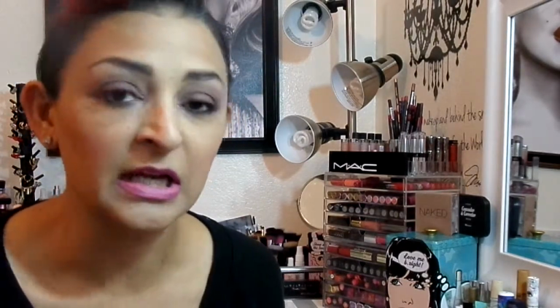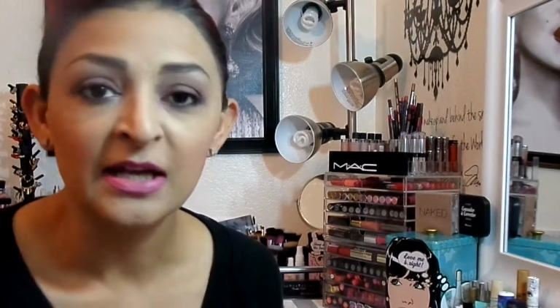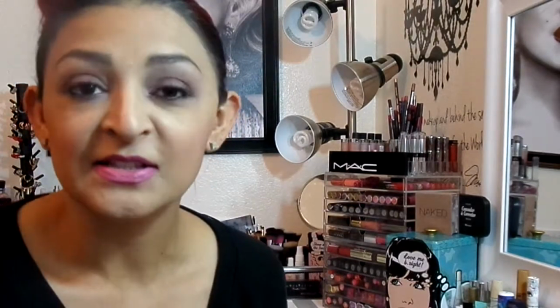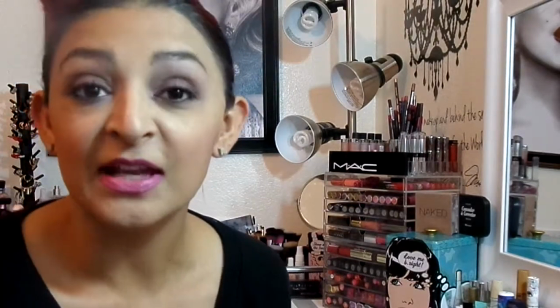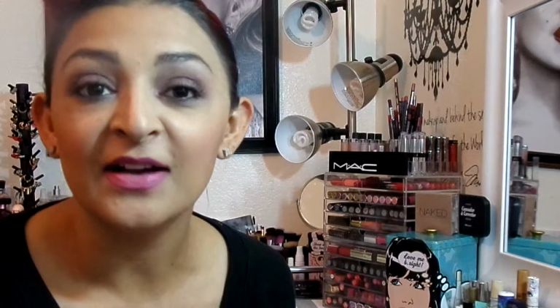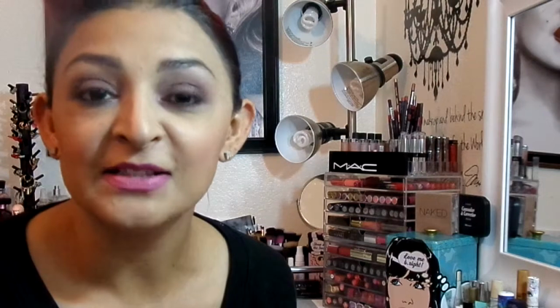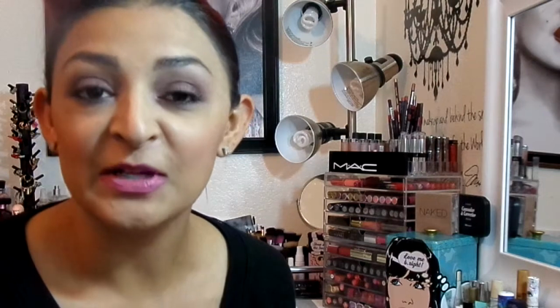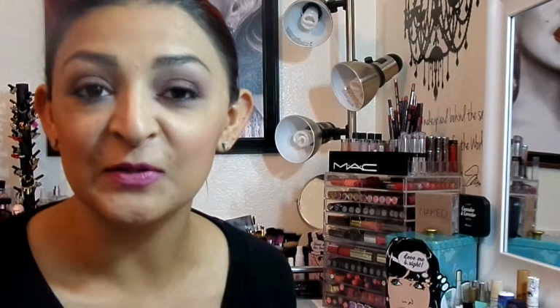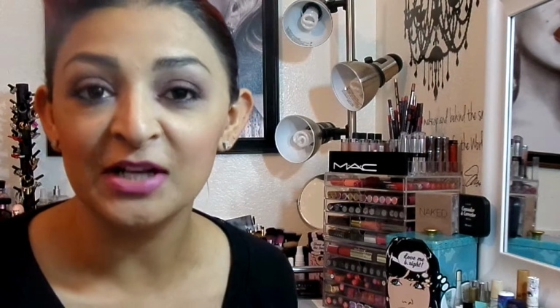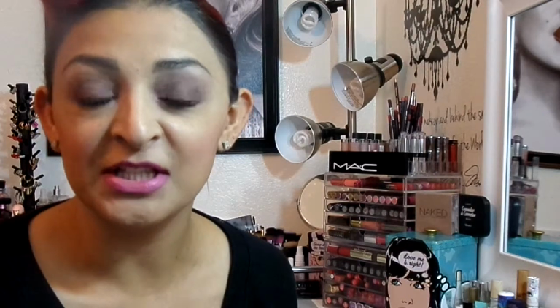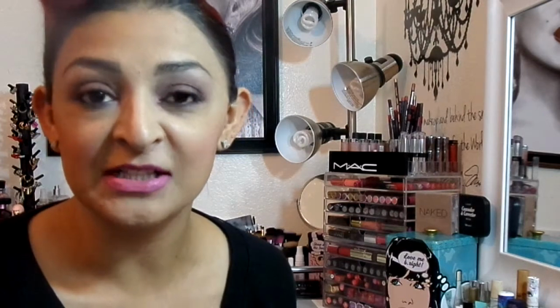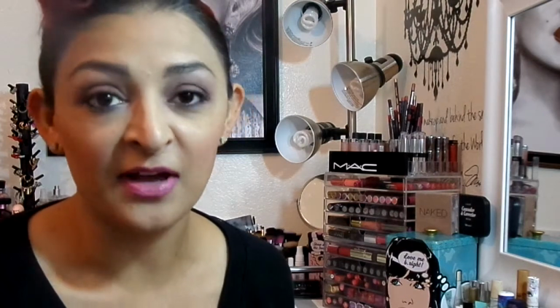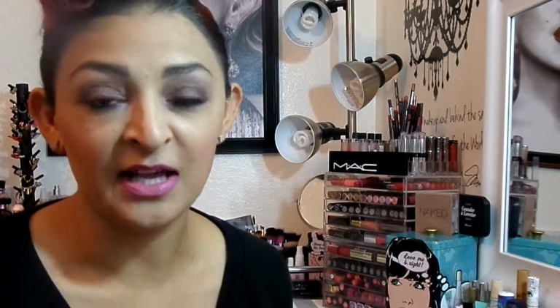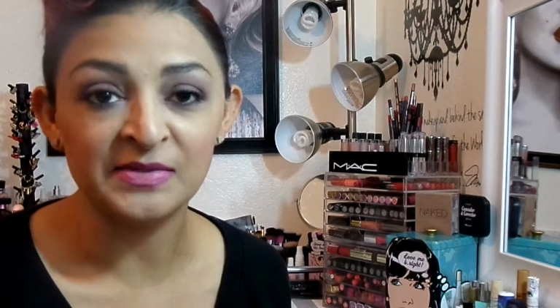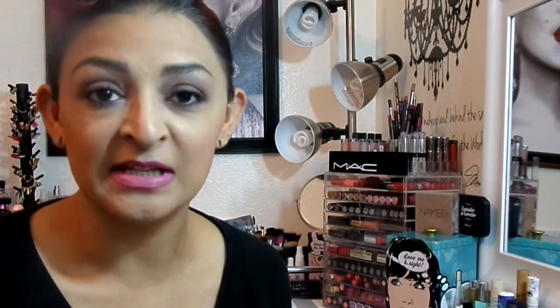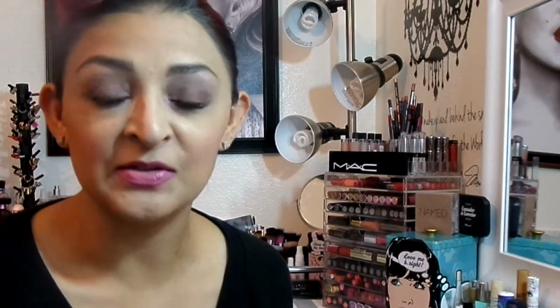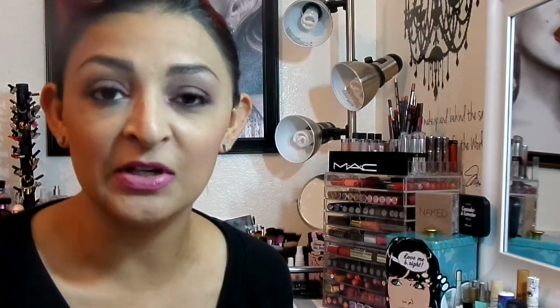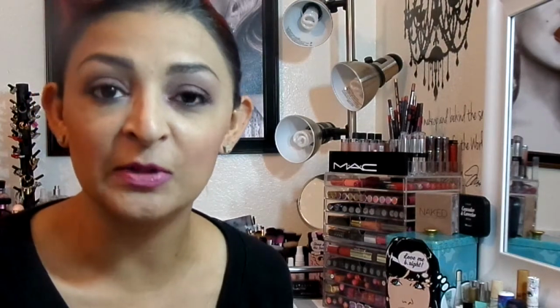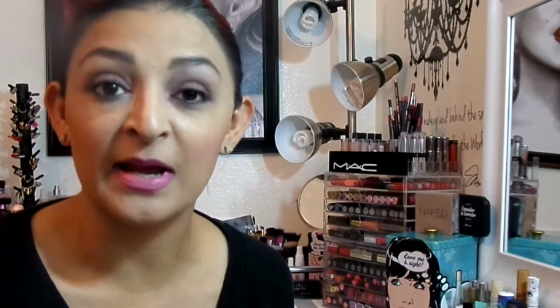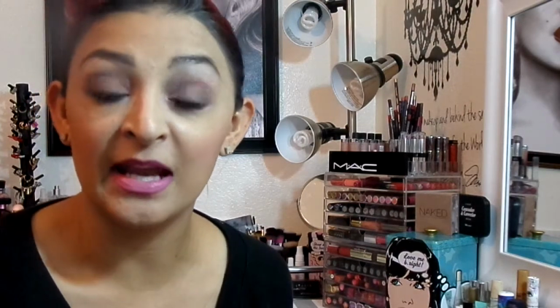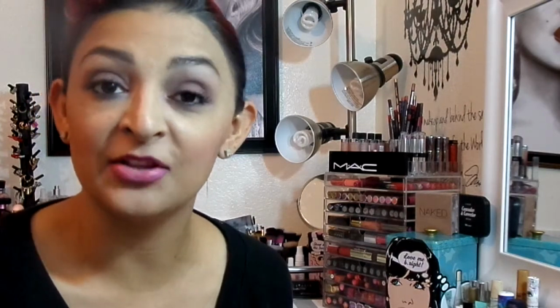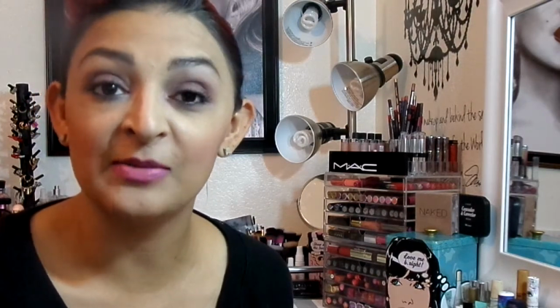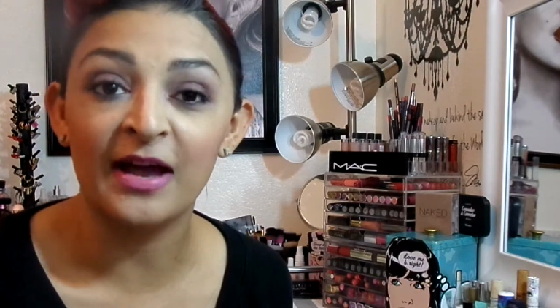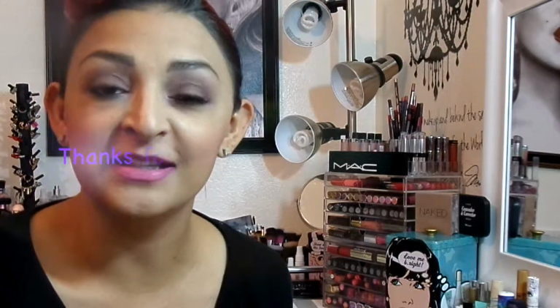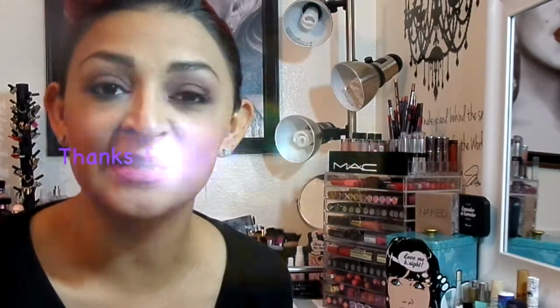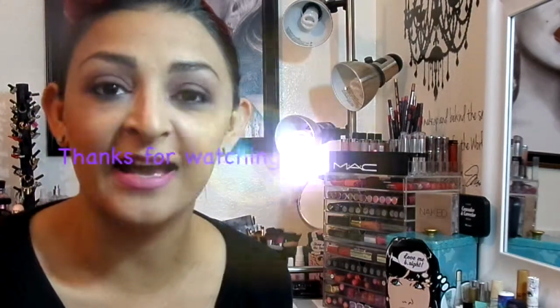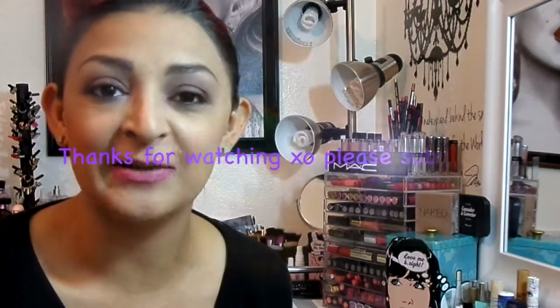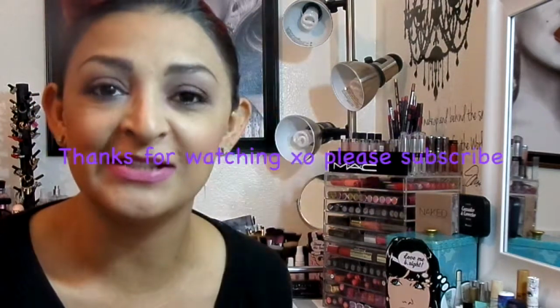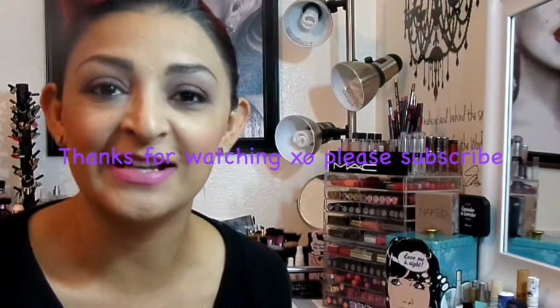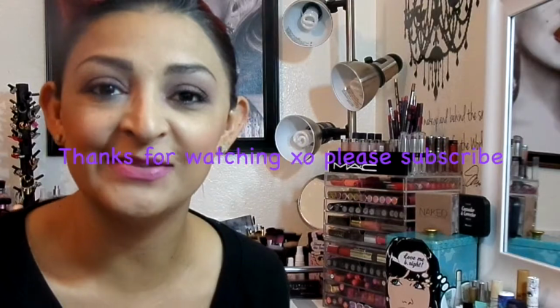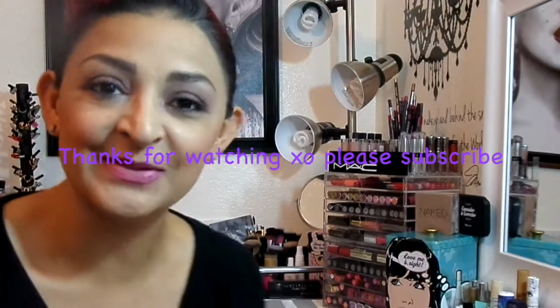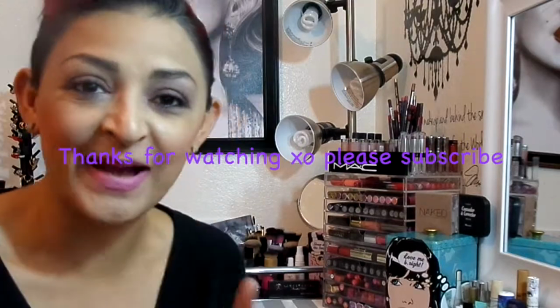Thank you guys so much for watching this Valentine's Day tutorial with my Naked 3 palette, and I'll see you guys soon. Bye!